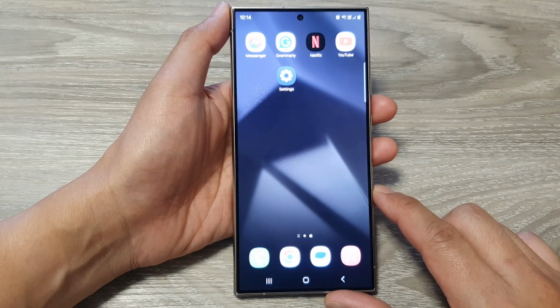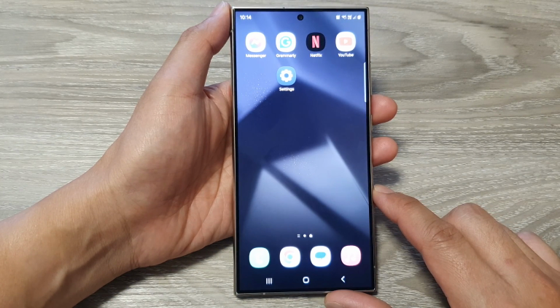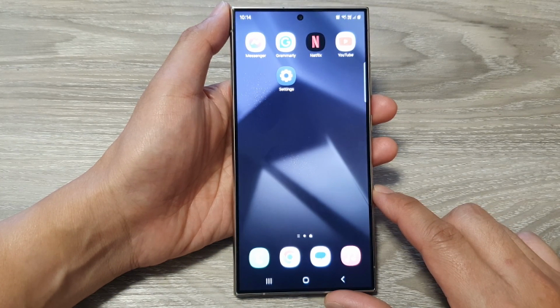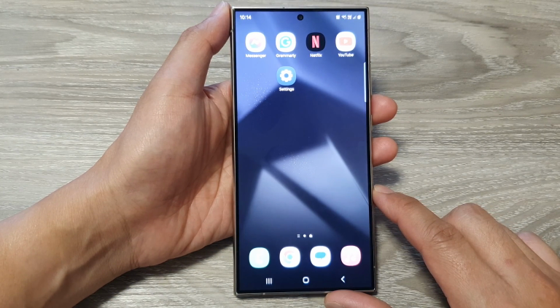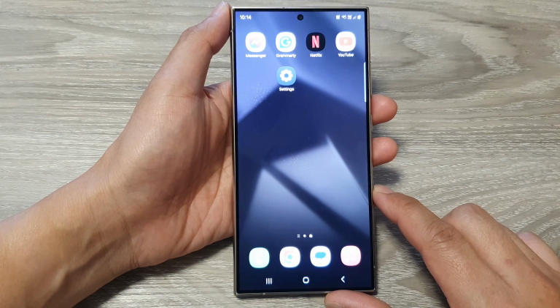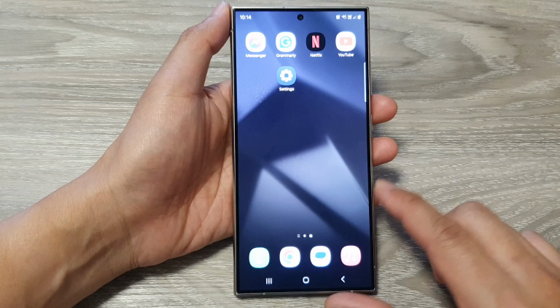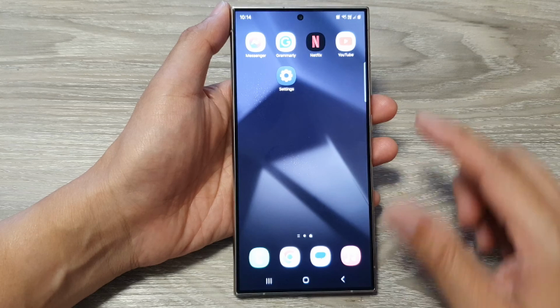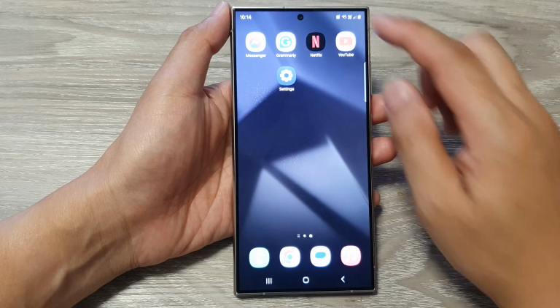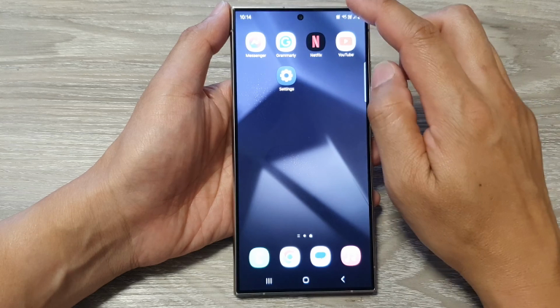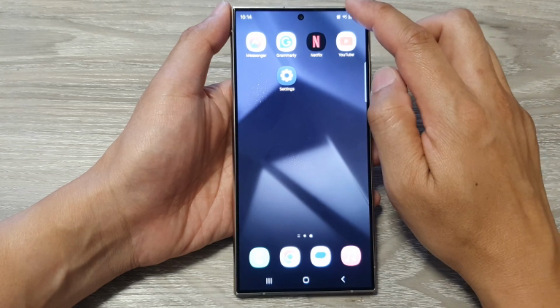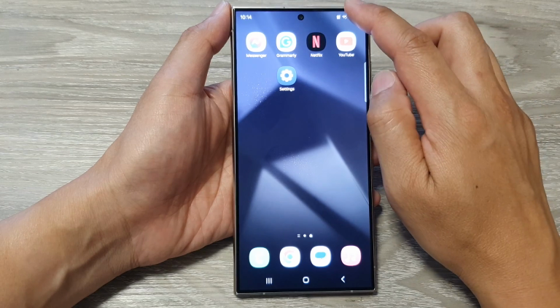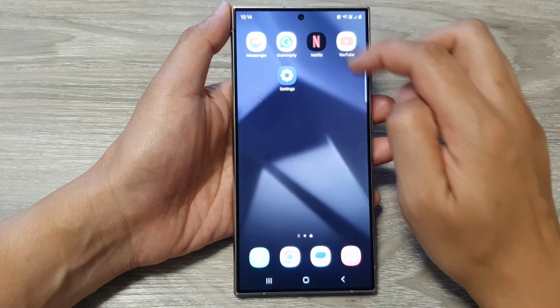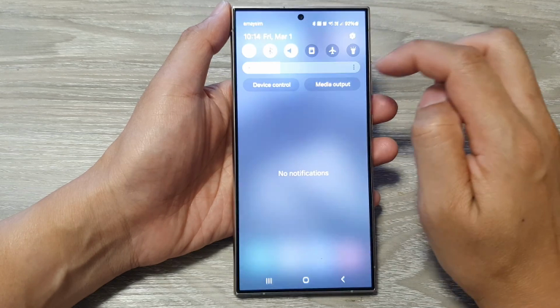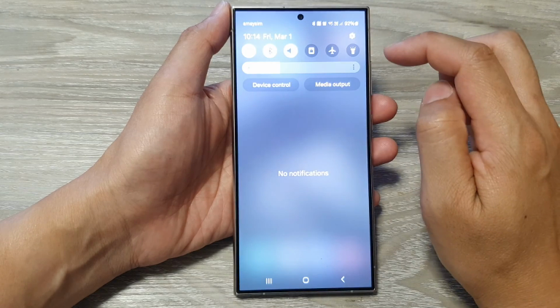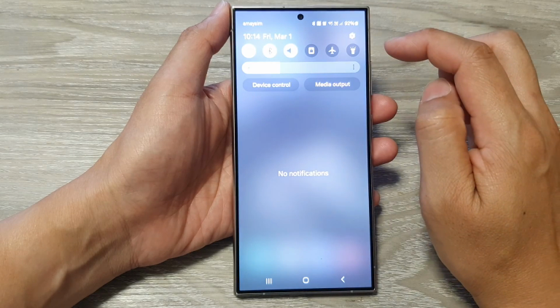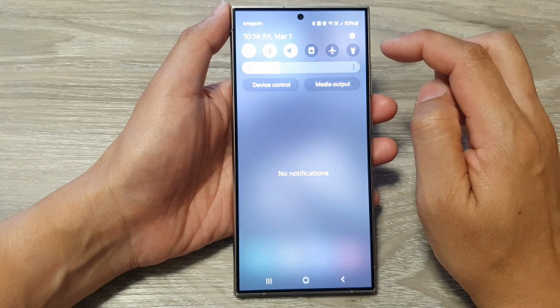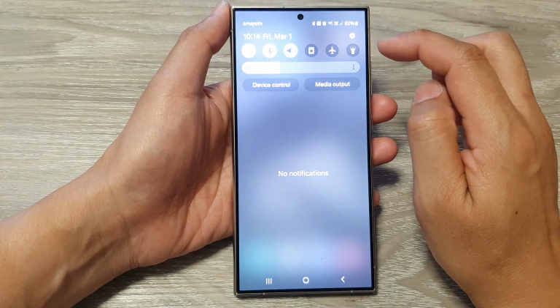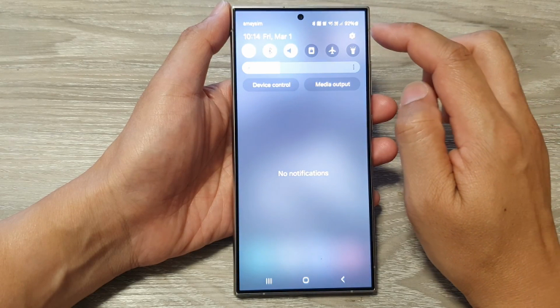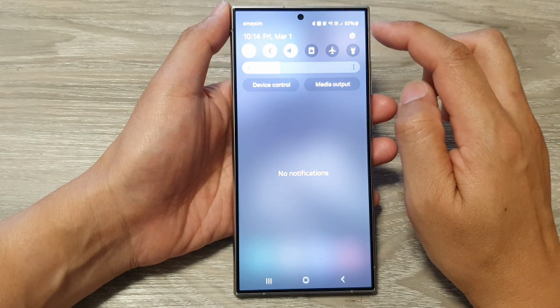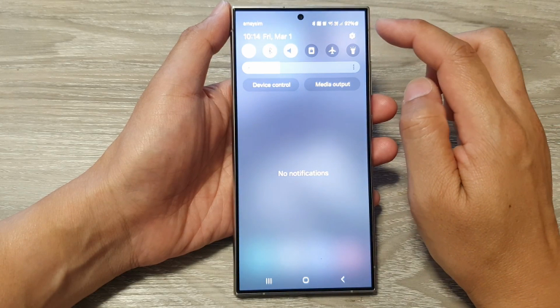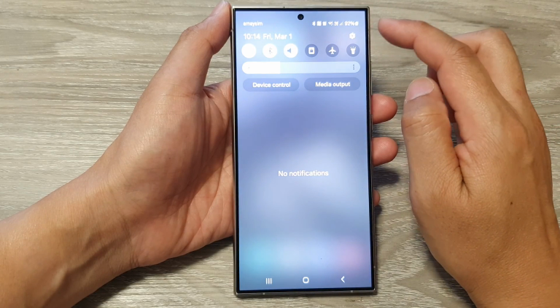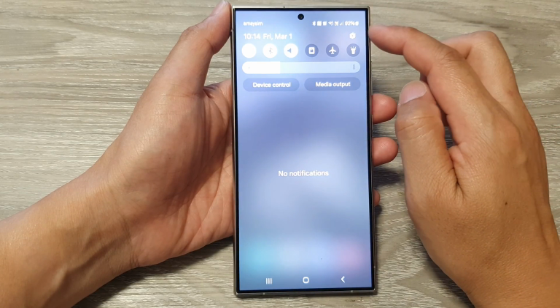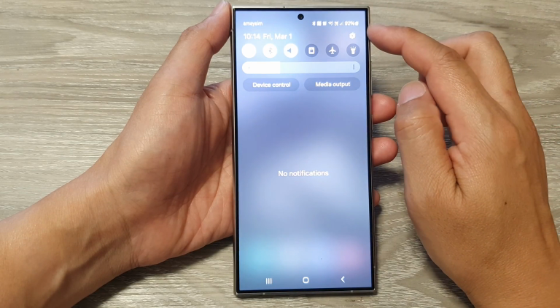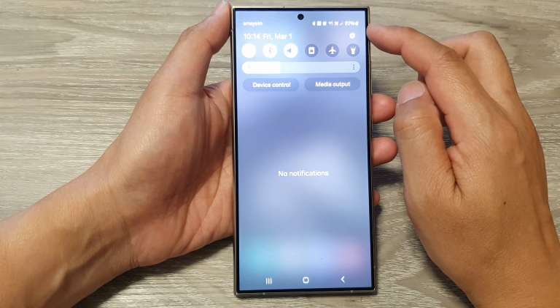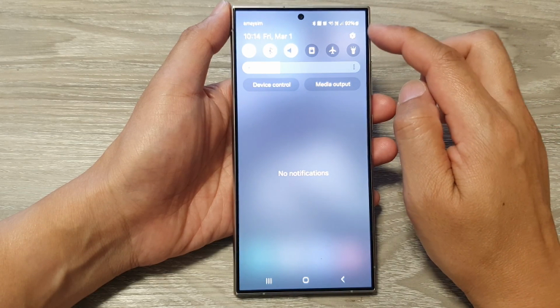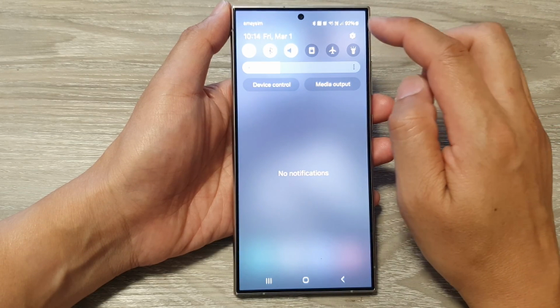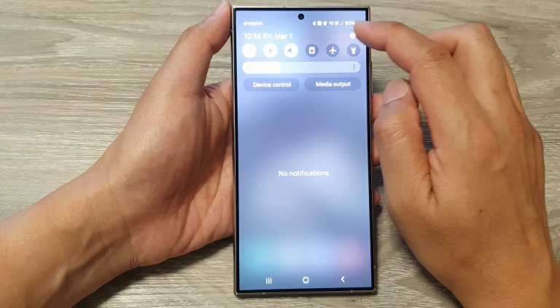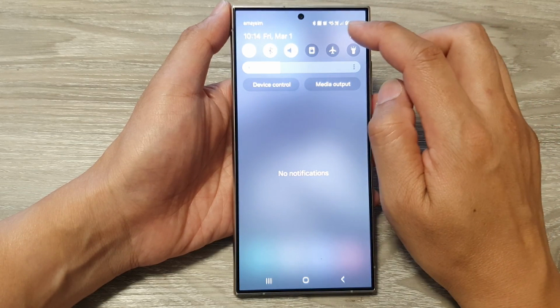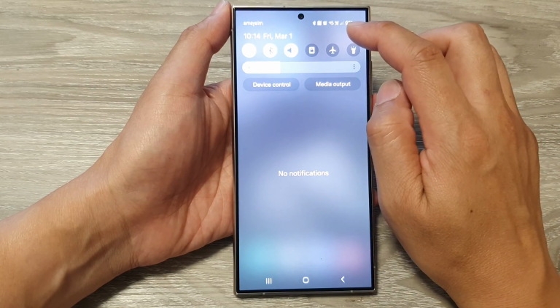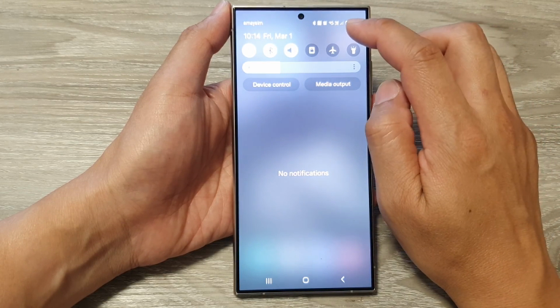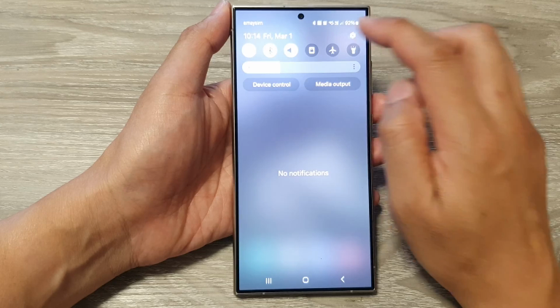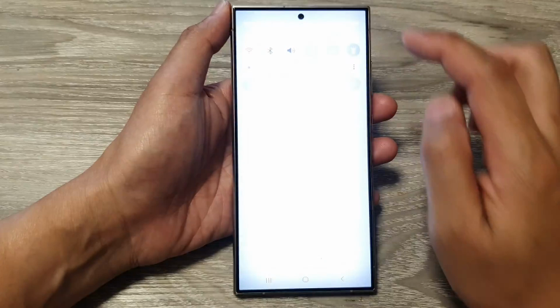Then from the Home screen, swipe down at the top. Next, in the Quick Settings panel, tap on the Settings icon.